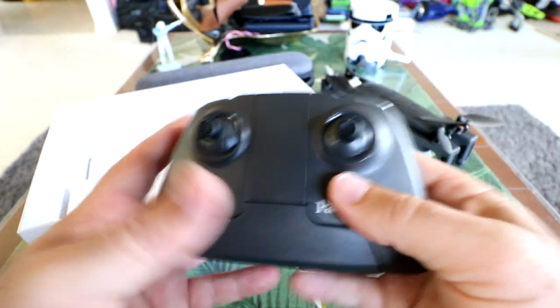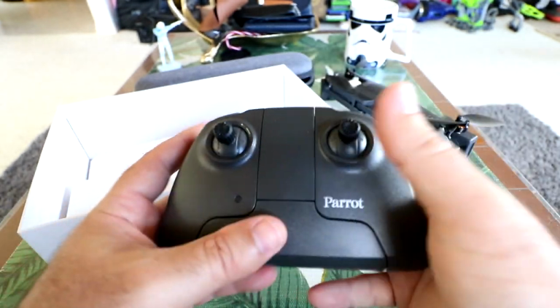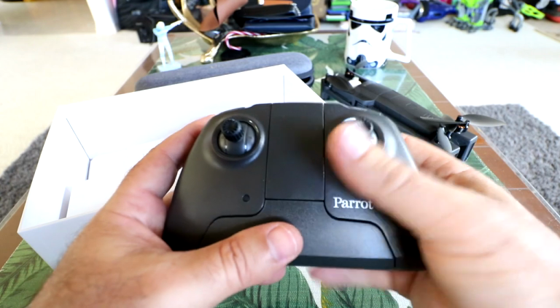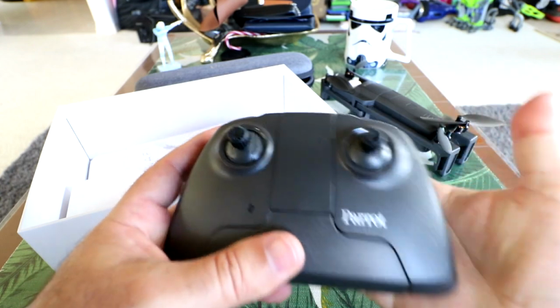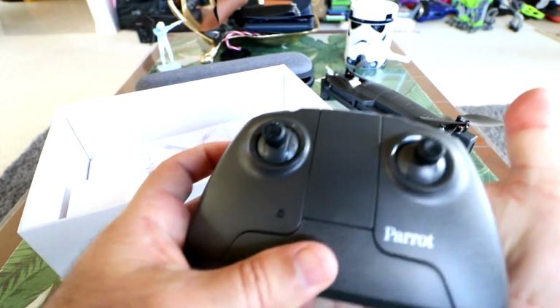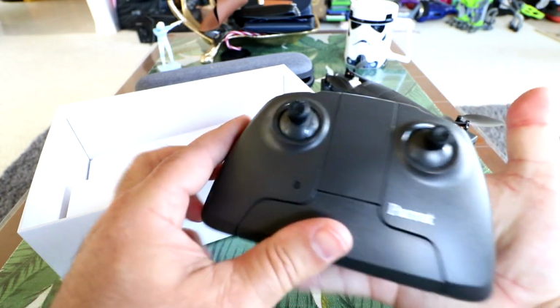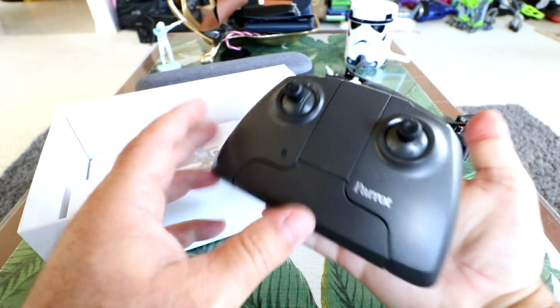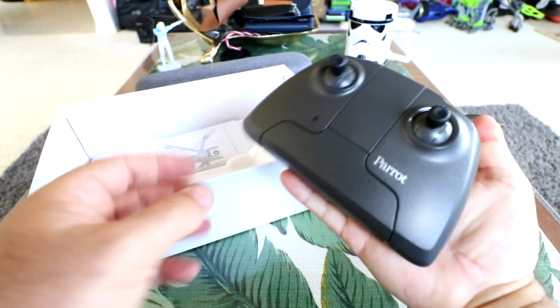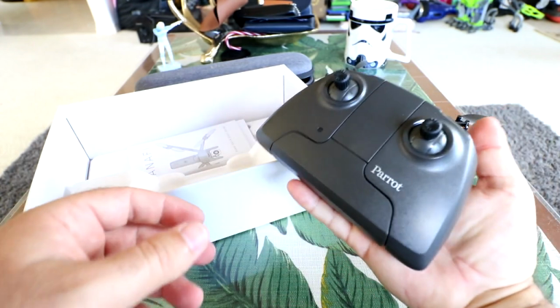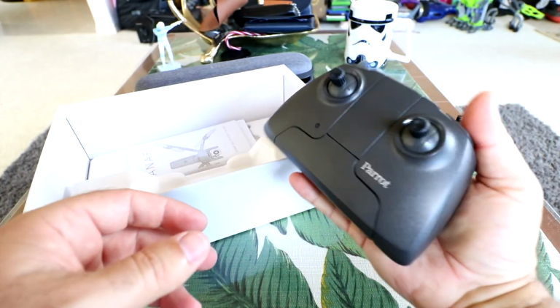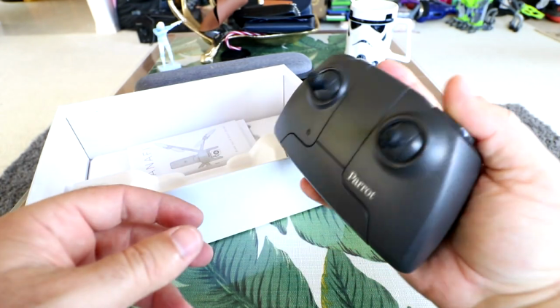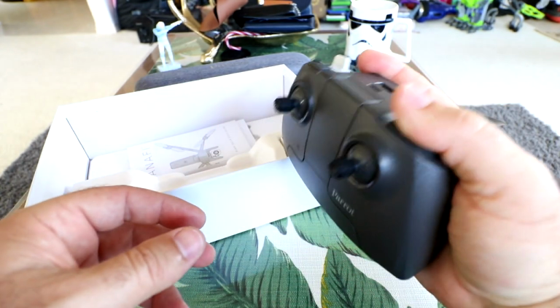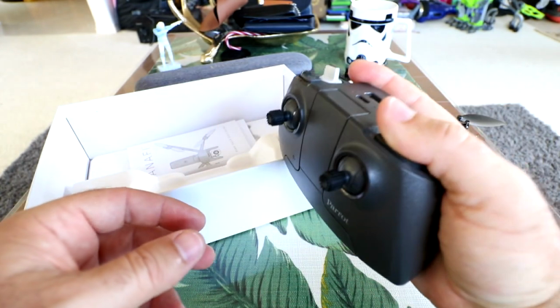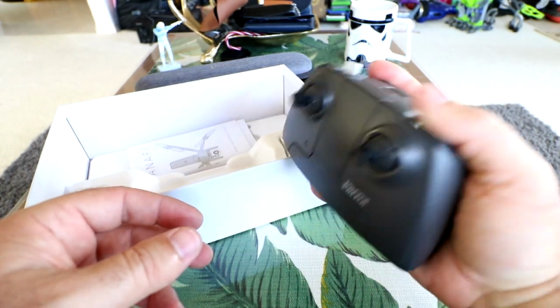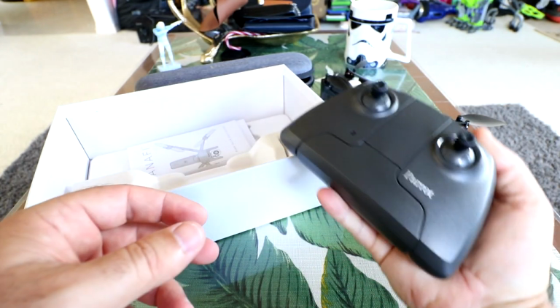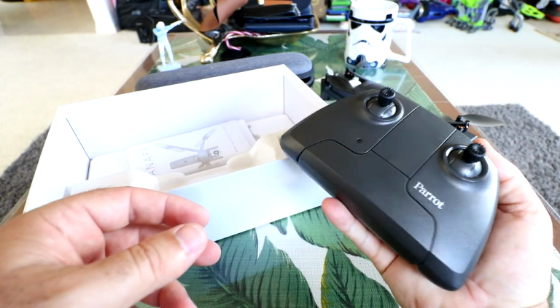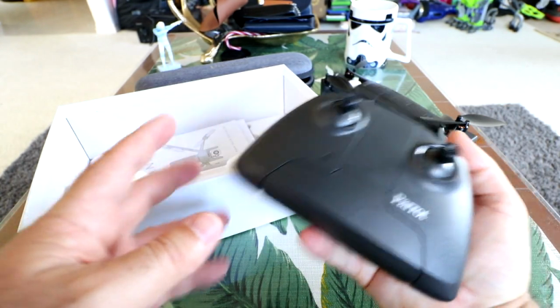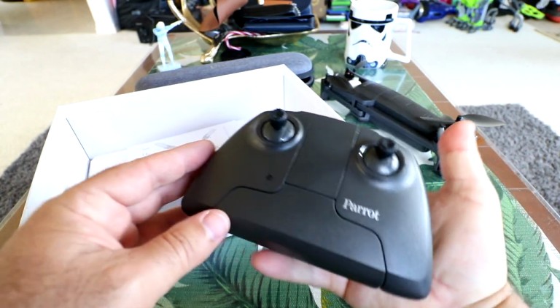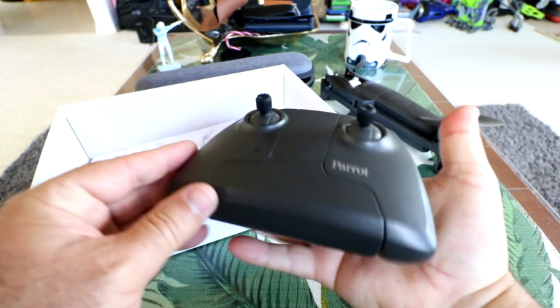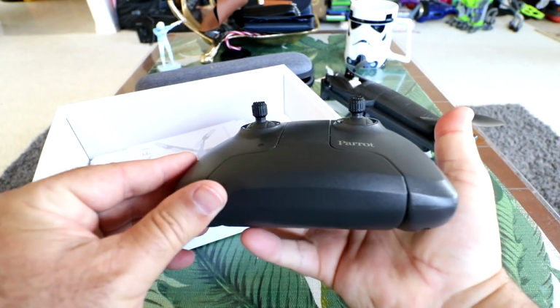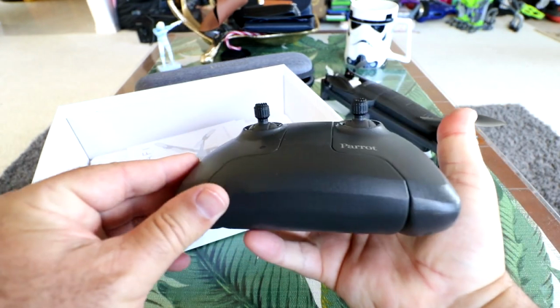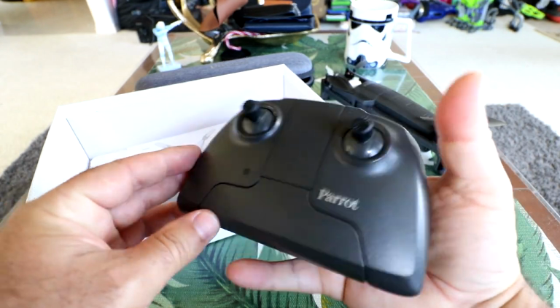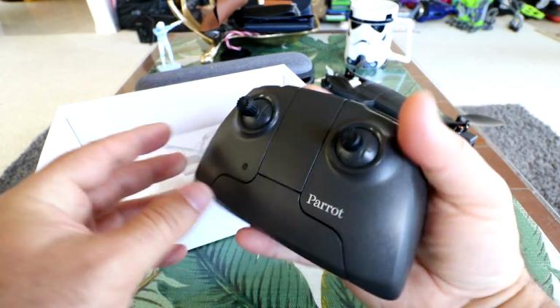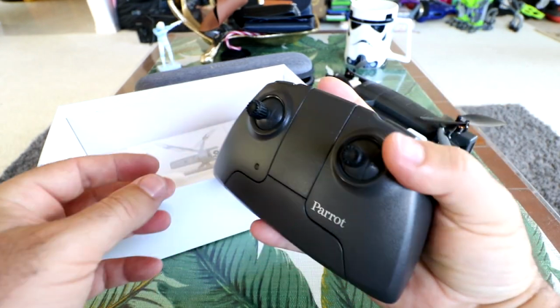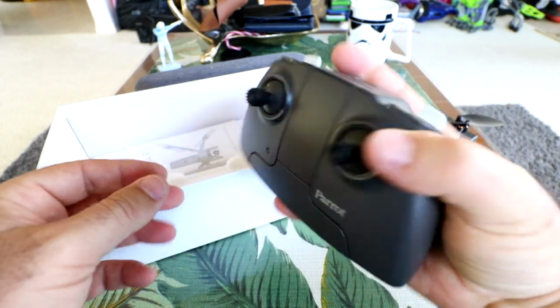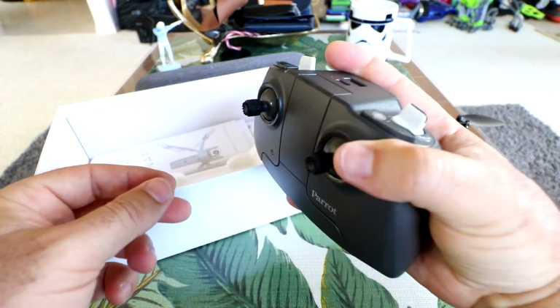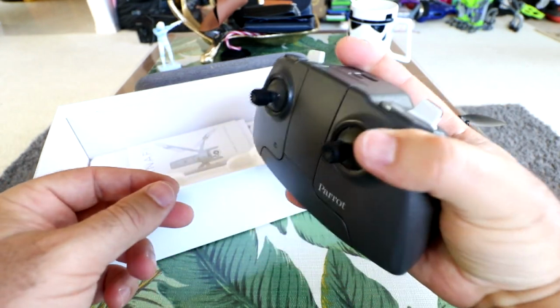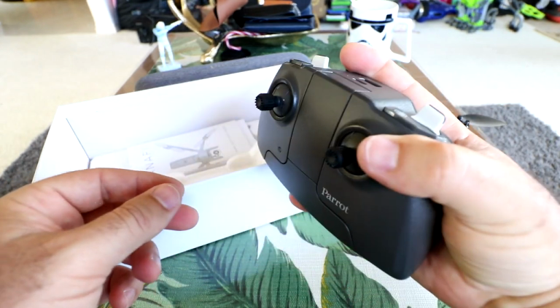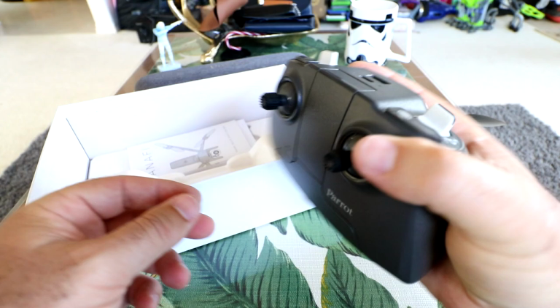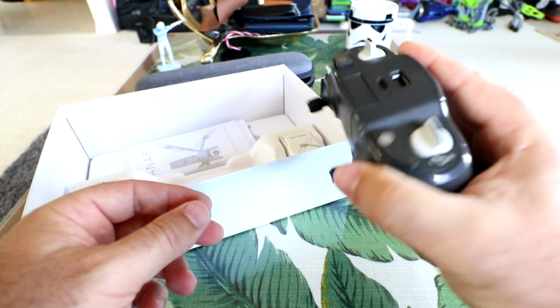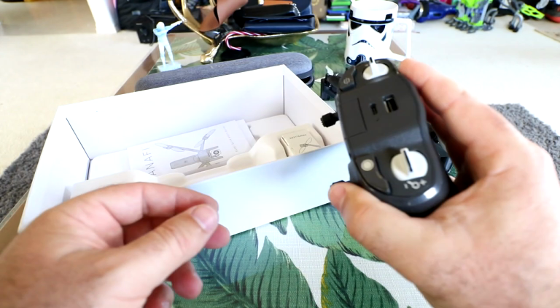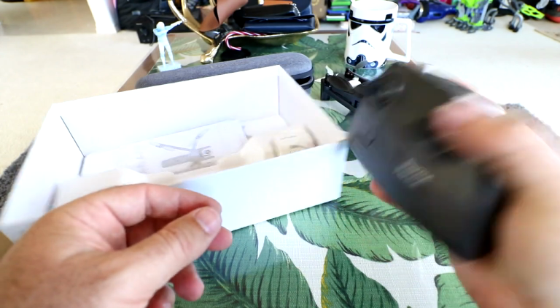It feels very solid, so good job to Parrot for simplifying everything and making a perfectly compact little controller and product. You can see how big it is in my hand — it's really not that big at all.